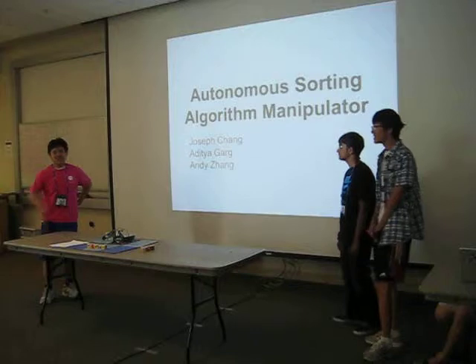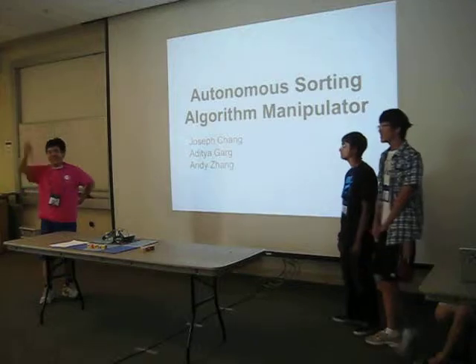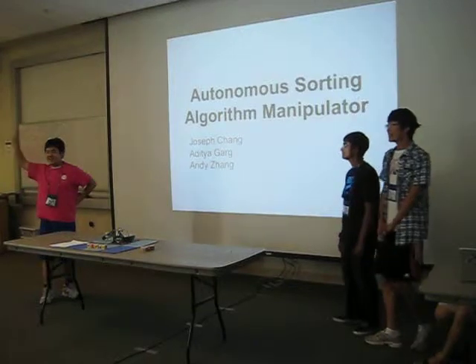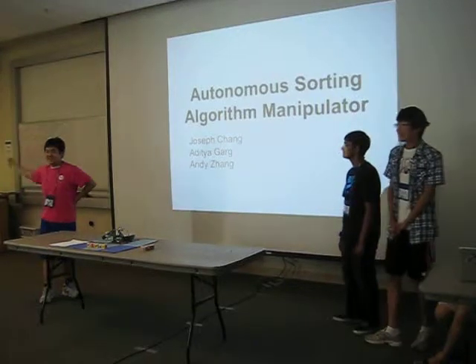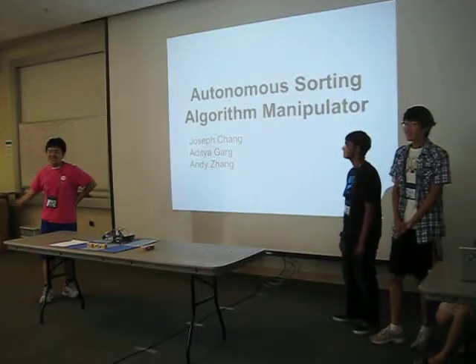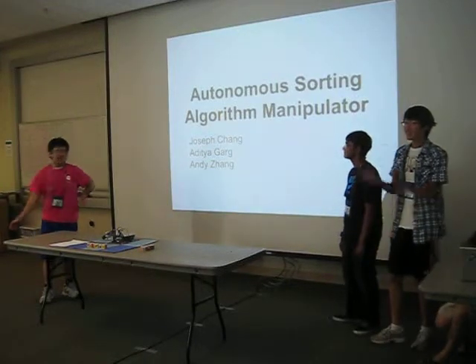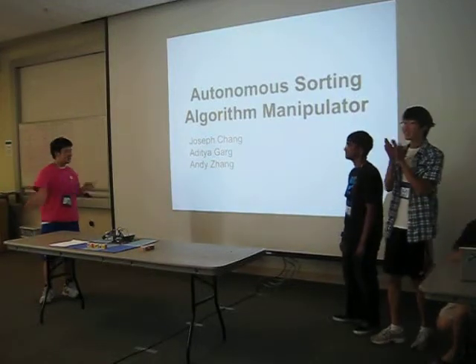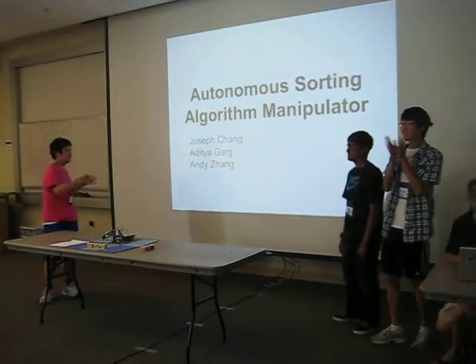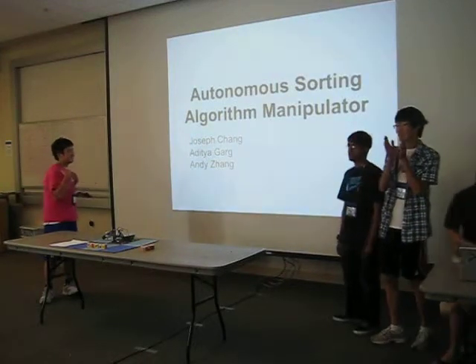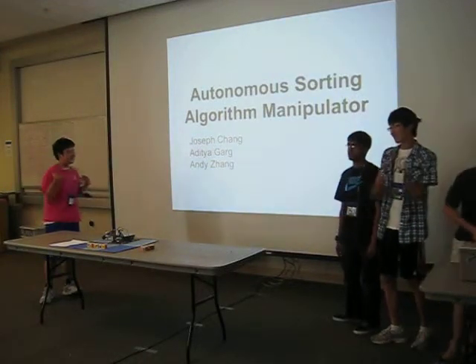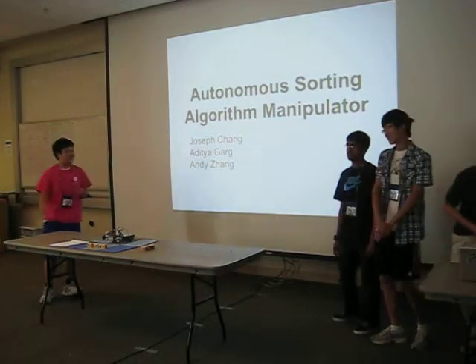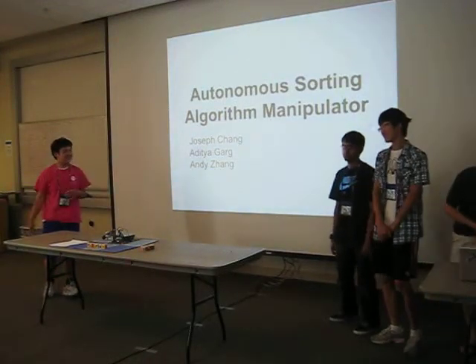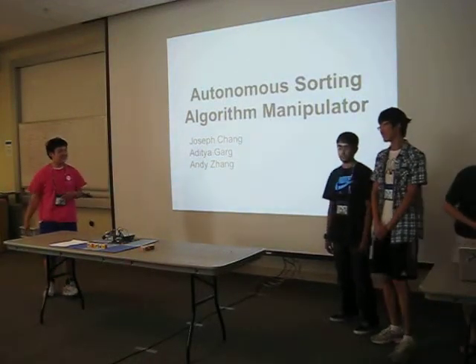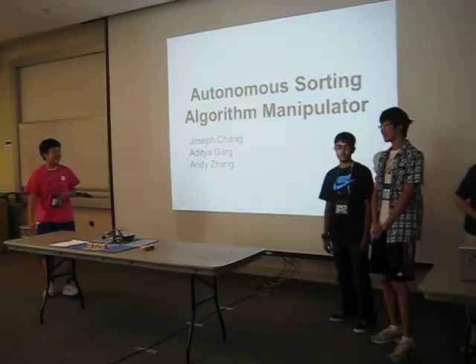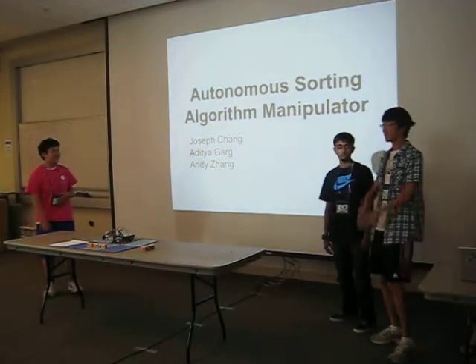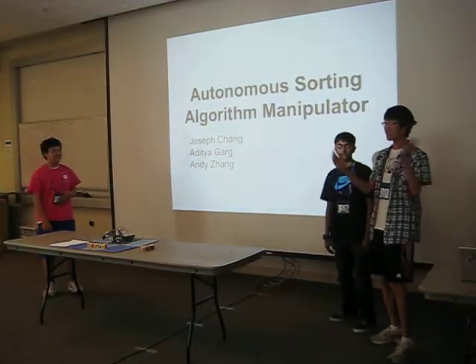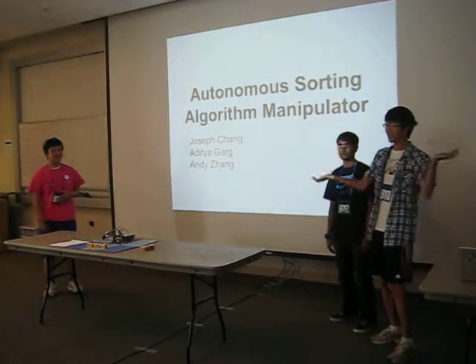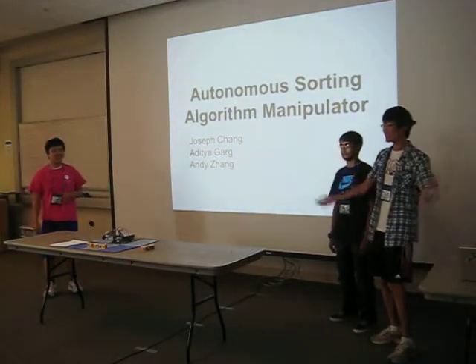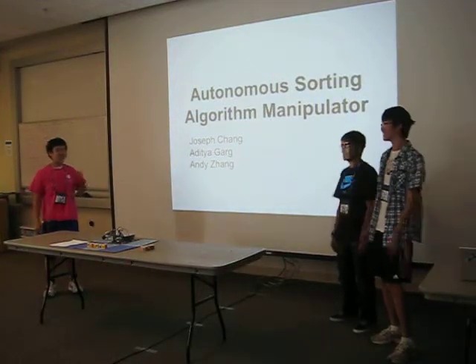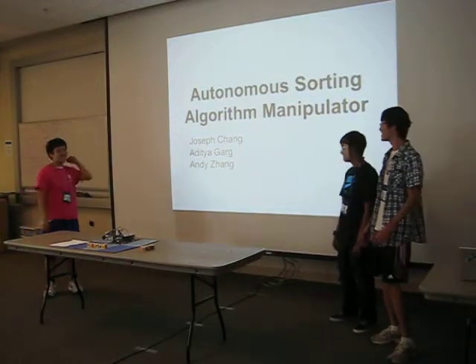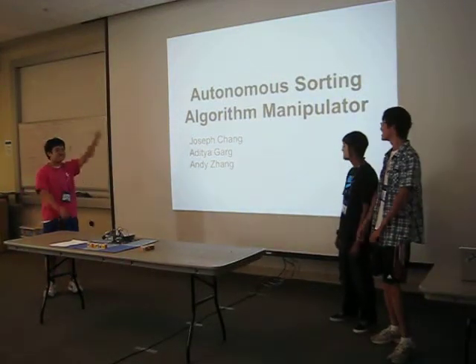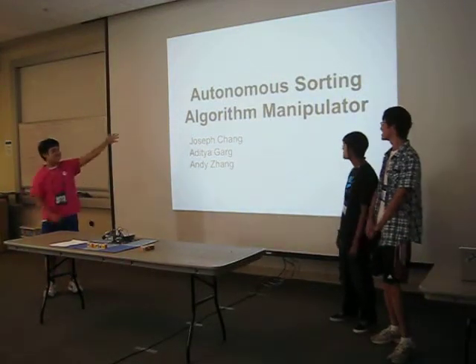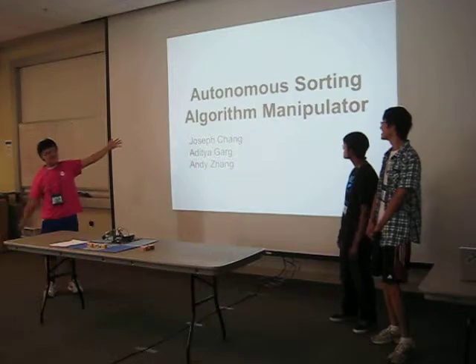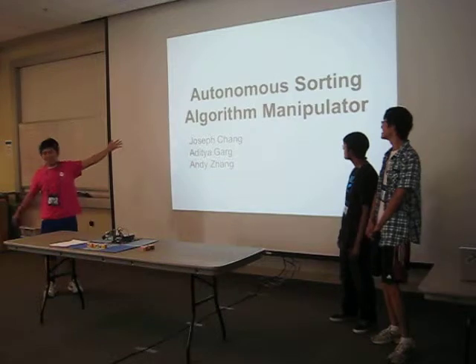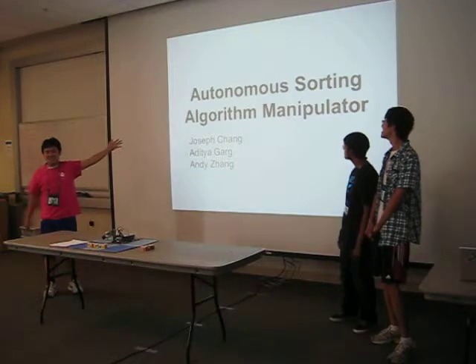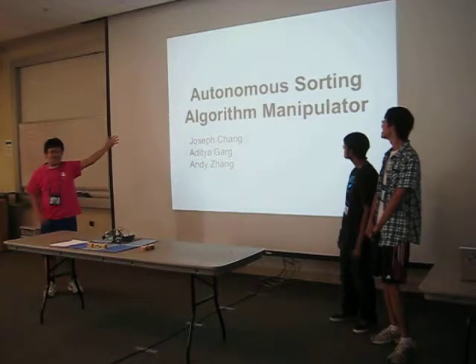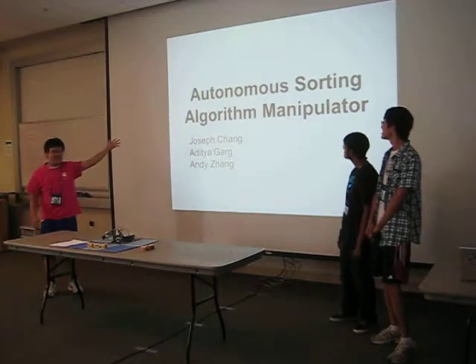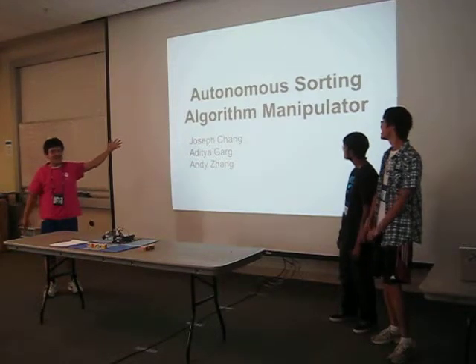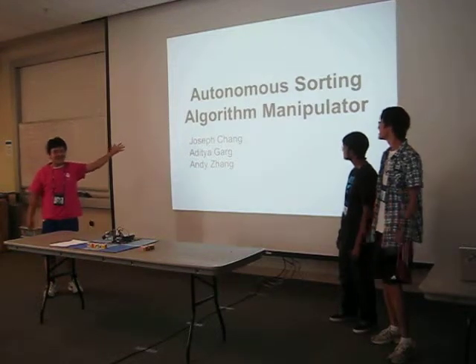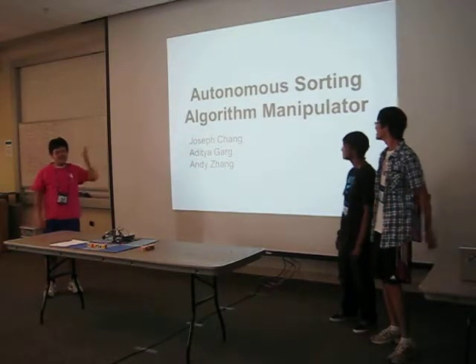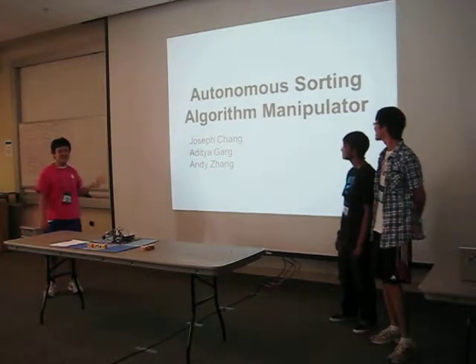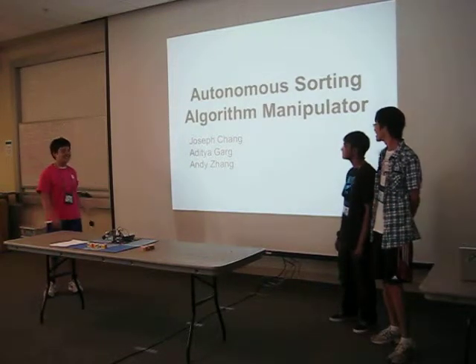Hey everybody, I'm Joseph. I'm Aditya. And our project is the Autonomous Sorting Algorithm Manipulator.